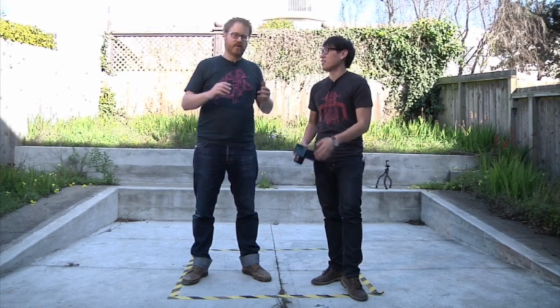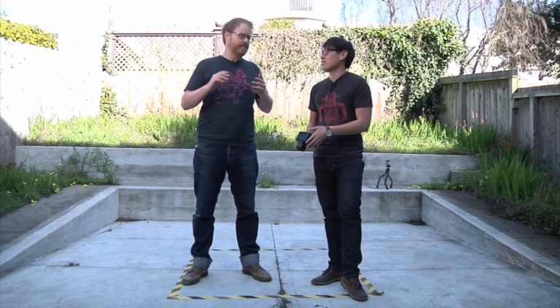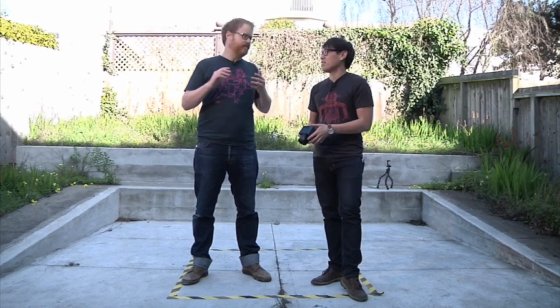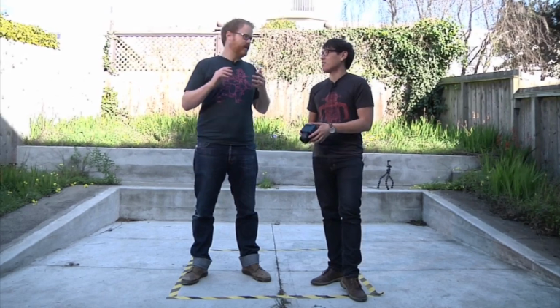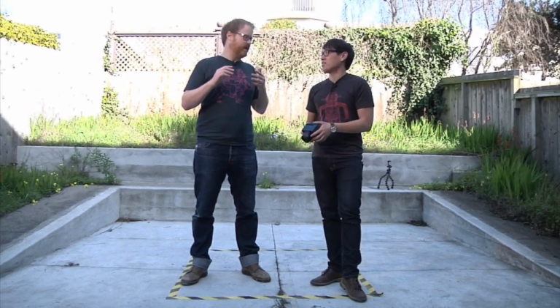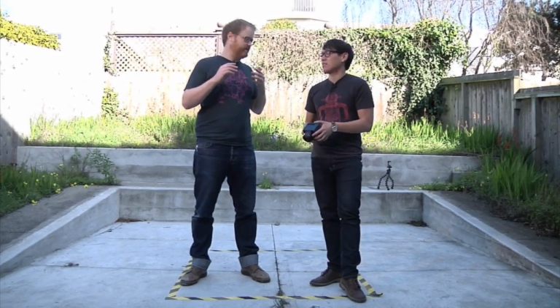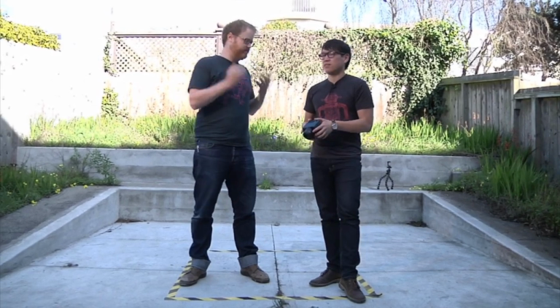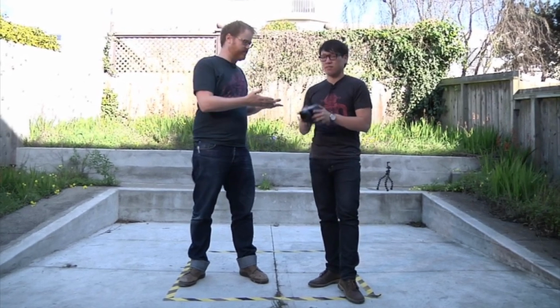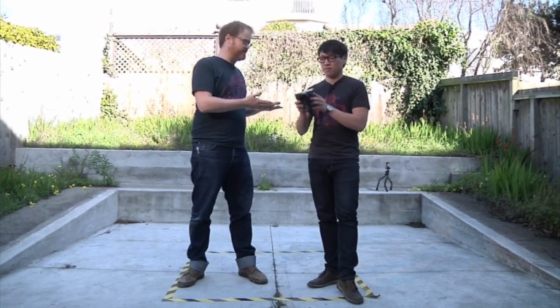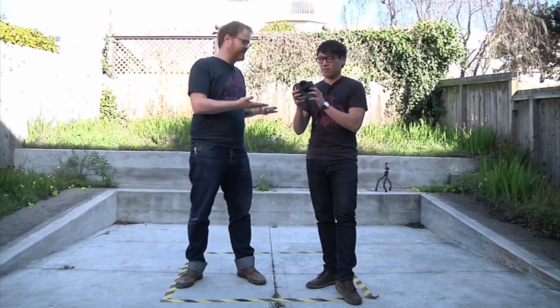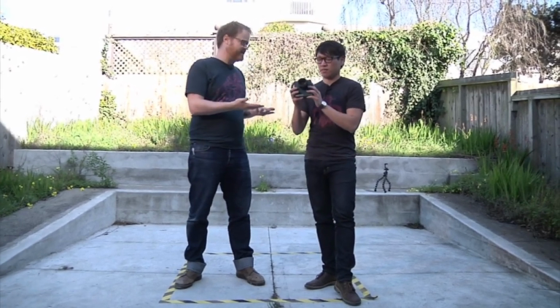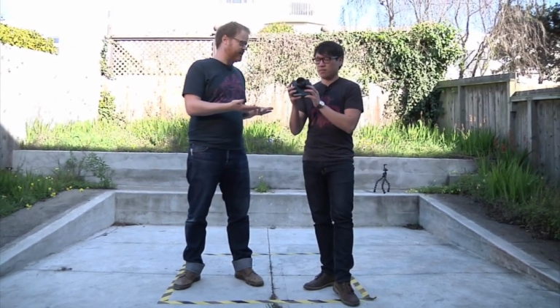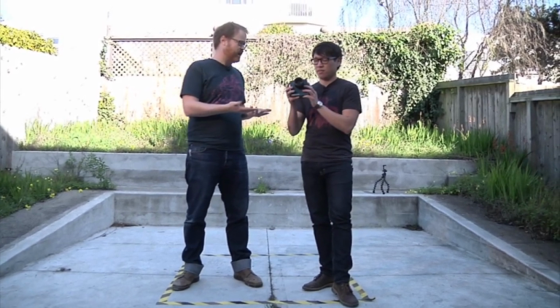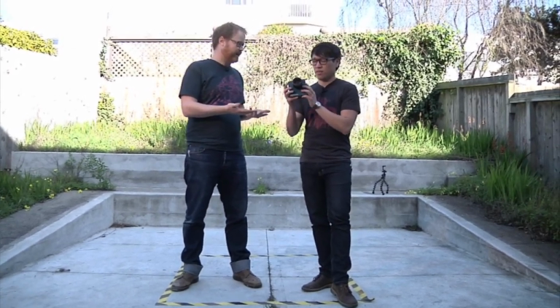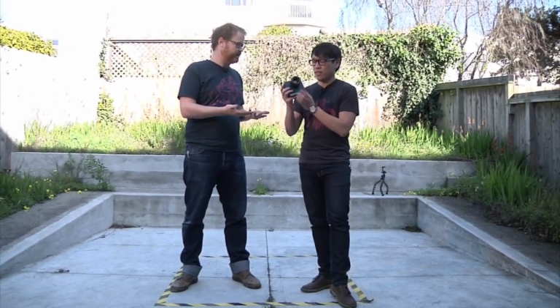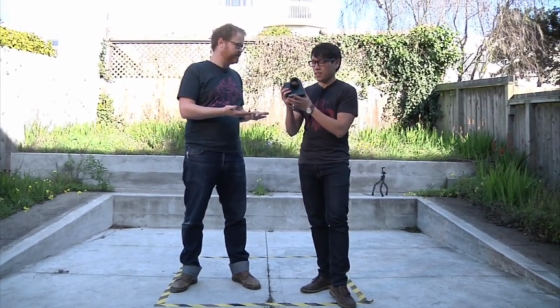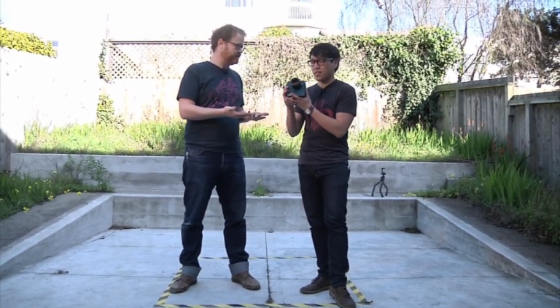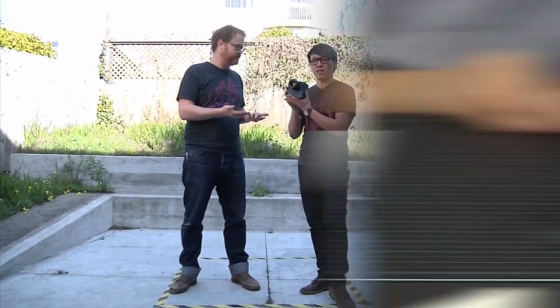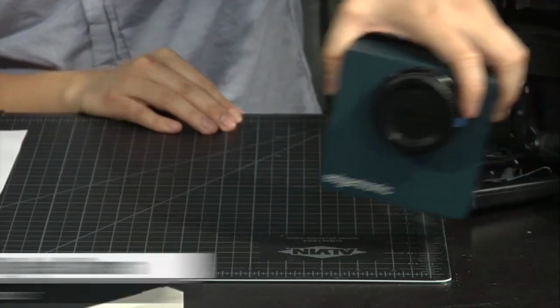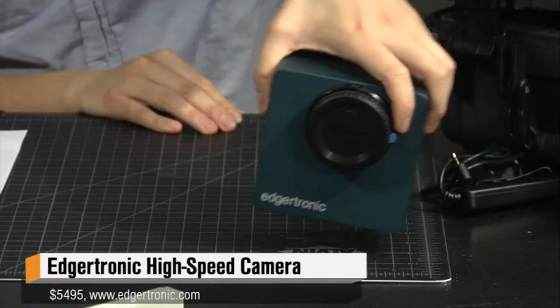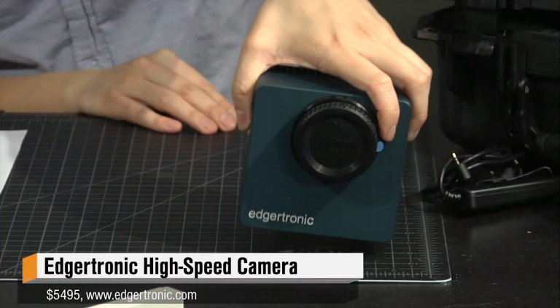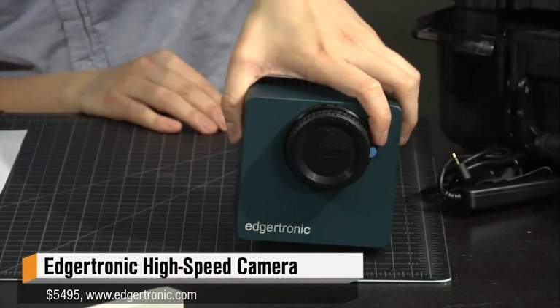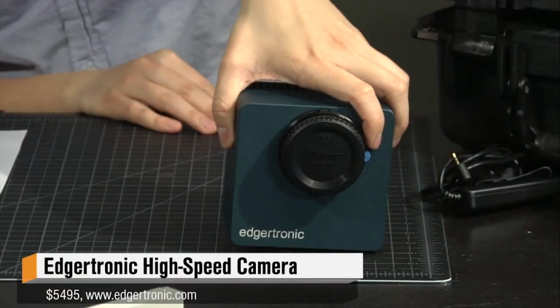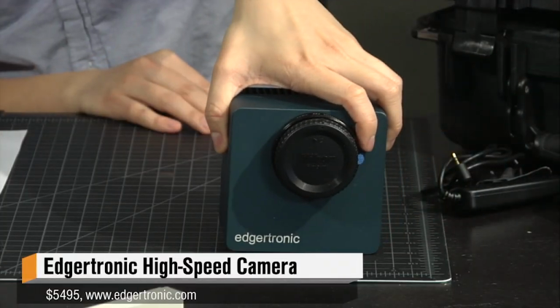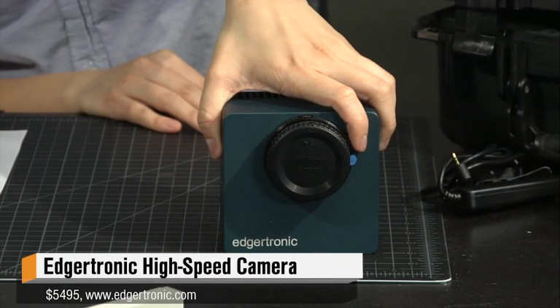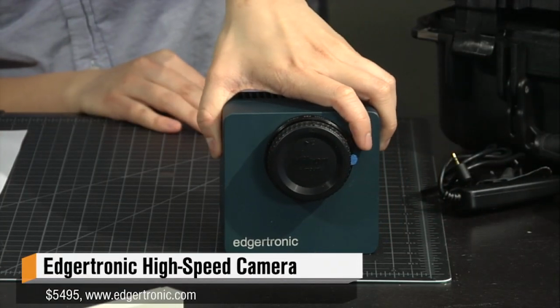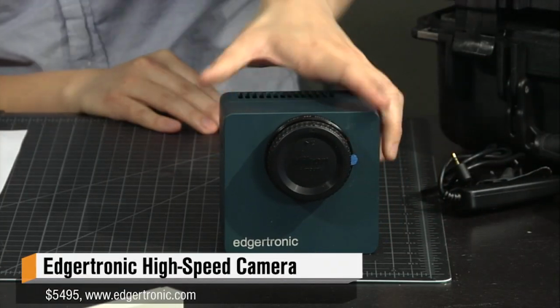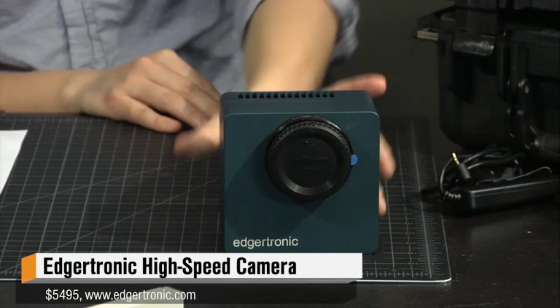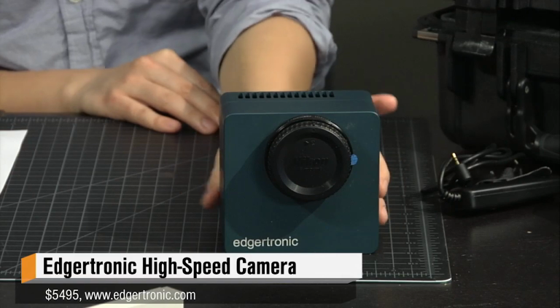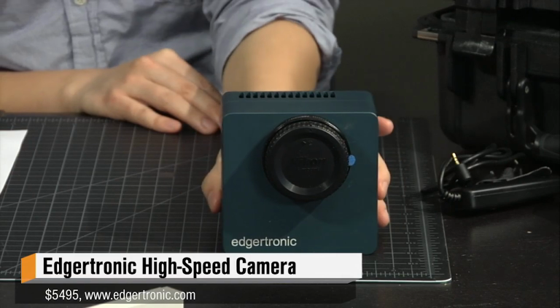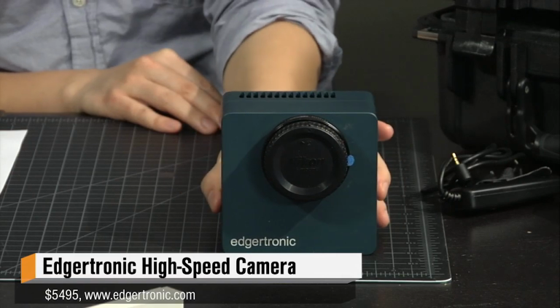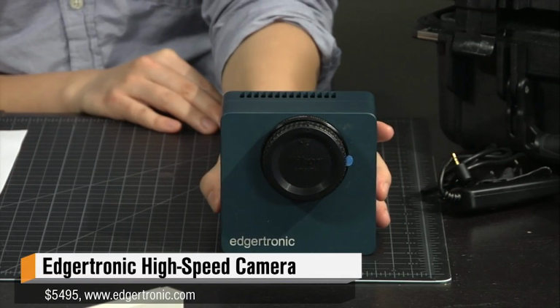Norm, we've been testing the Agritronic. Yes, this is a $5,000 high-speed camera launched on Kickstarter.